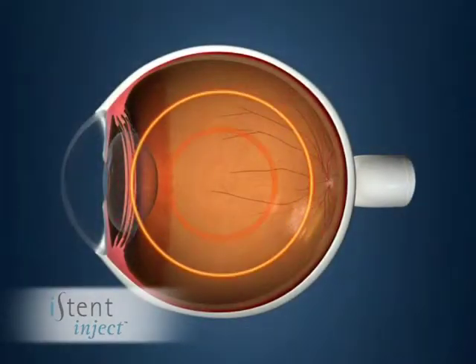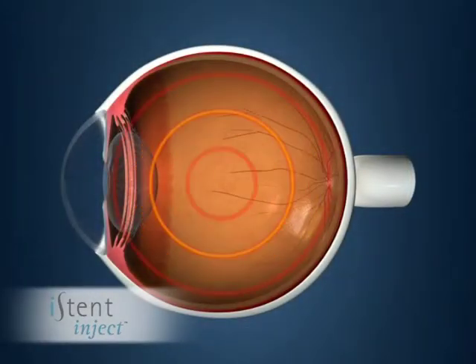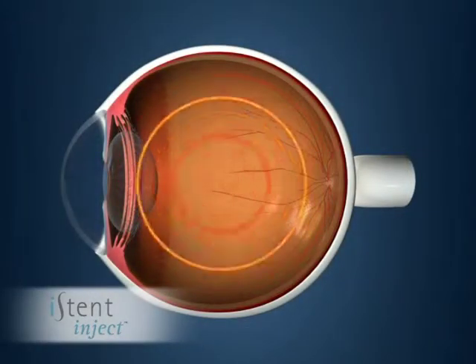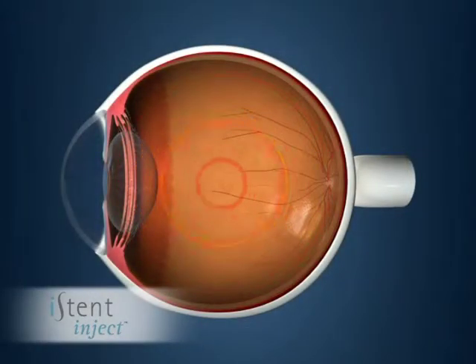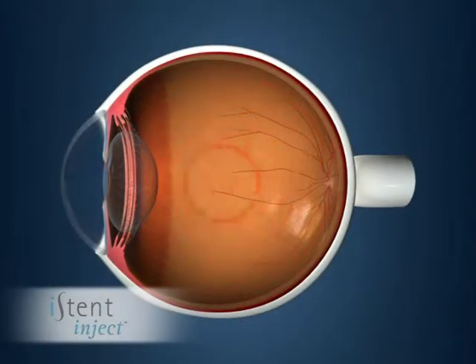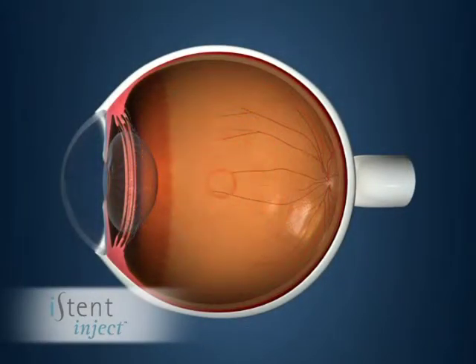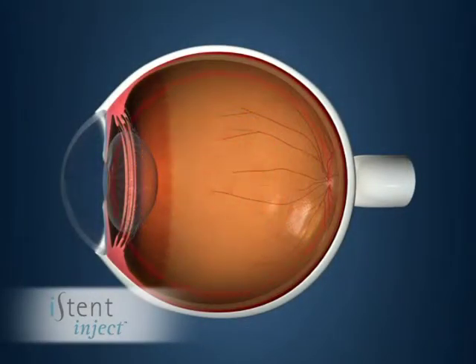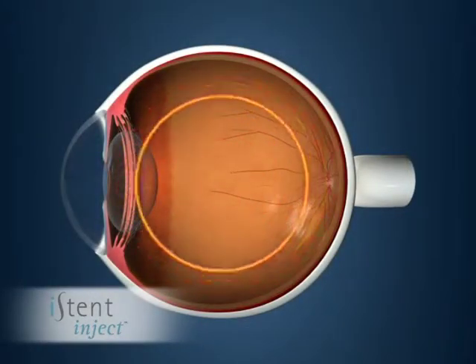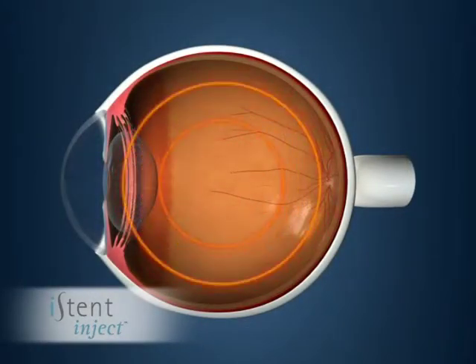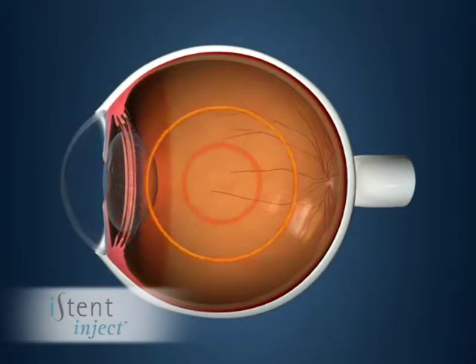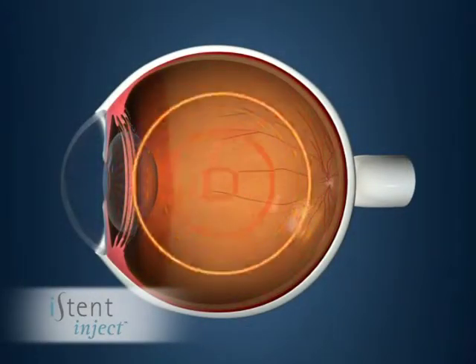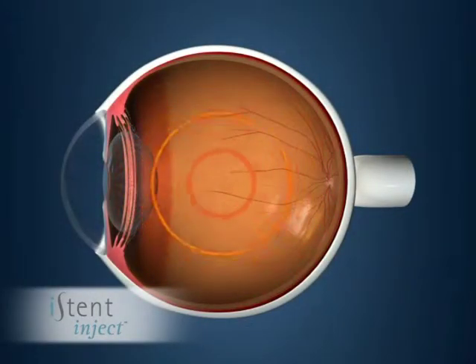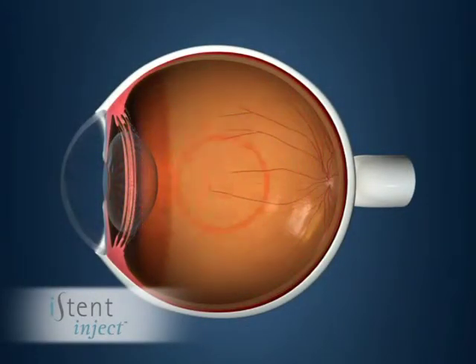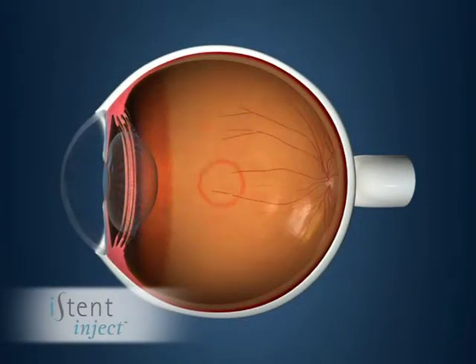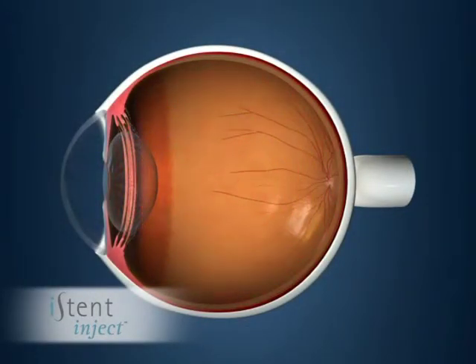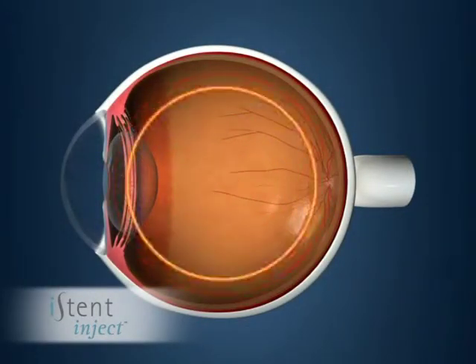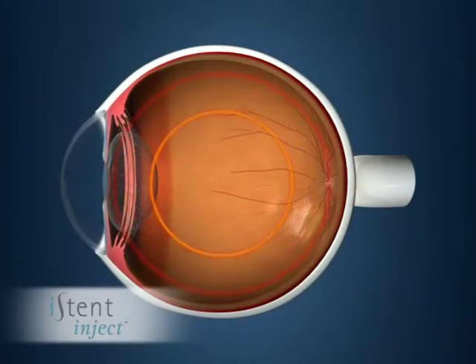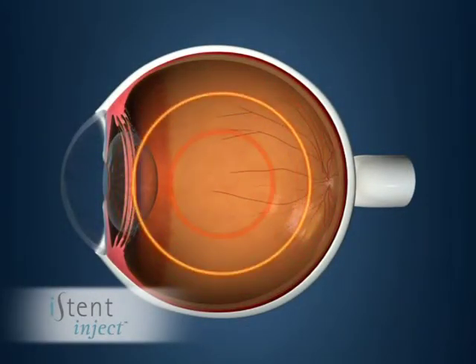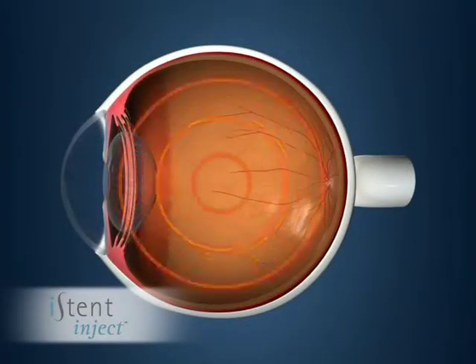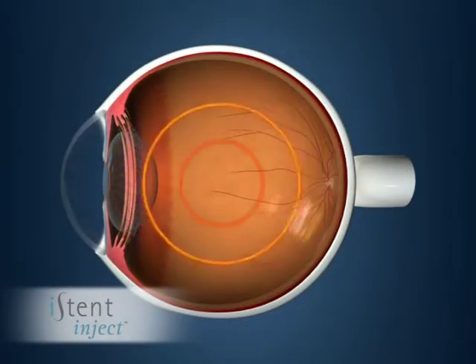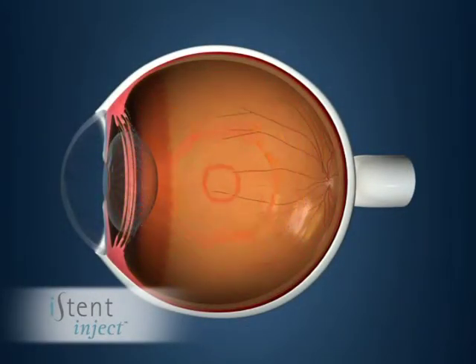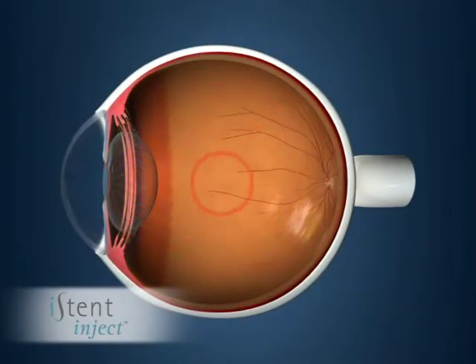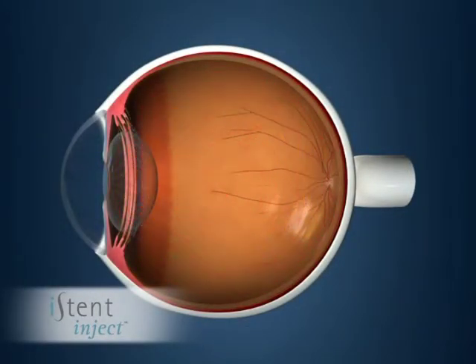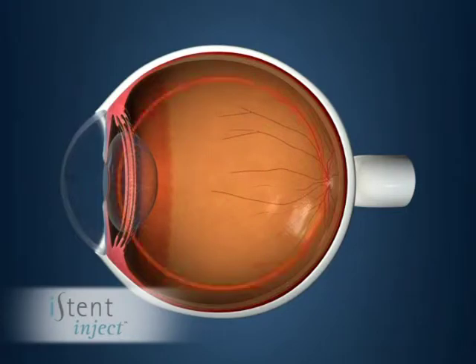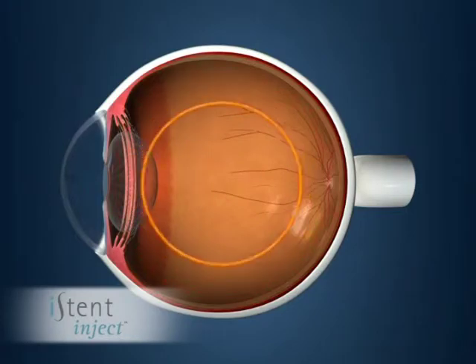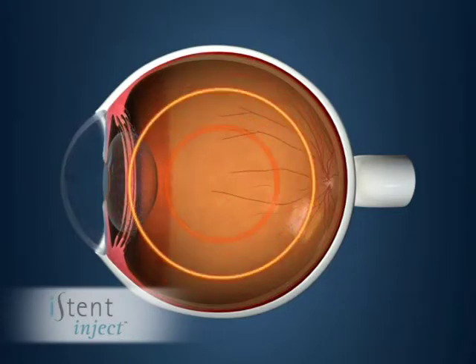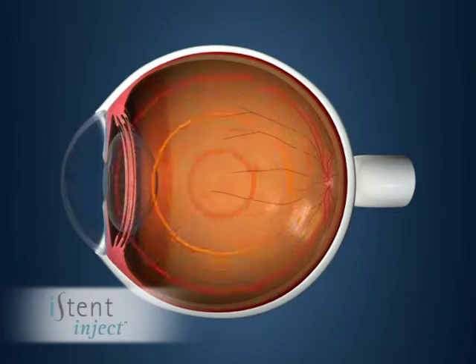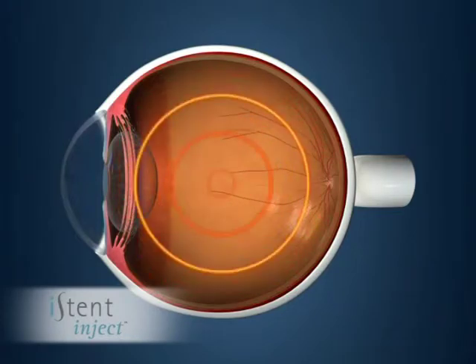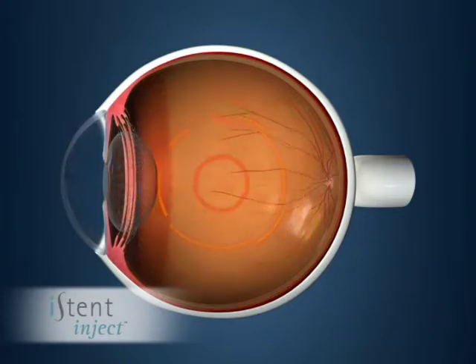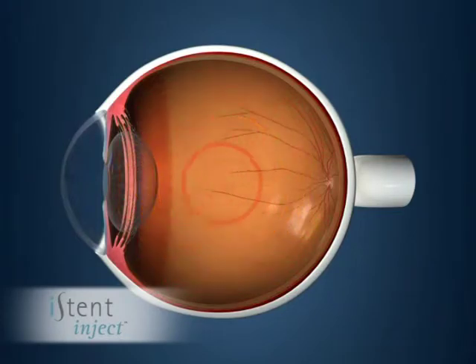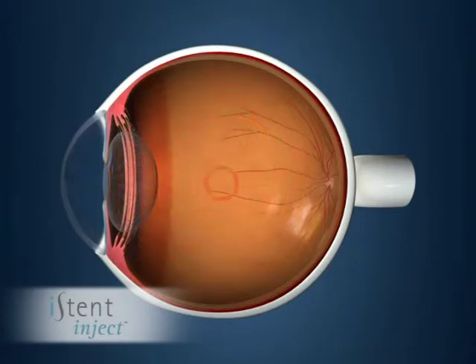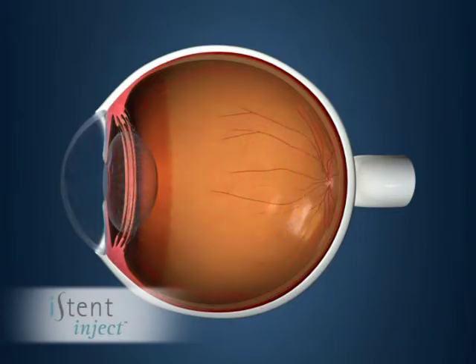The Eye Stent may lower pressure in your eye and may reduce your need for additional surgery or use of medications.